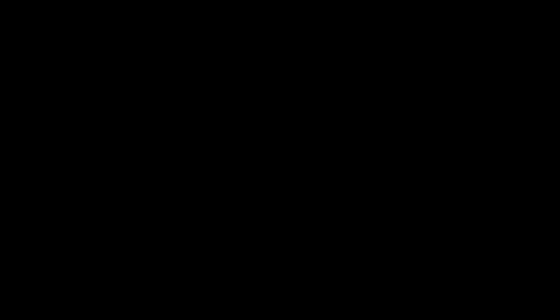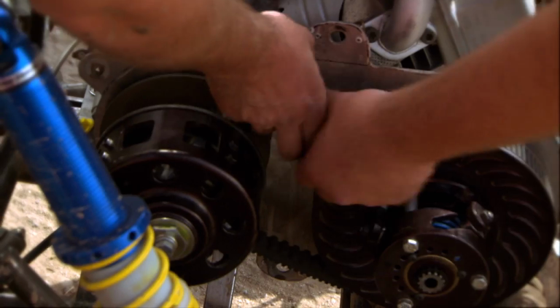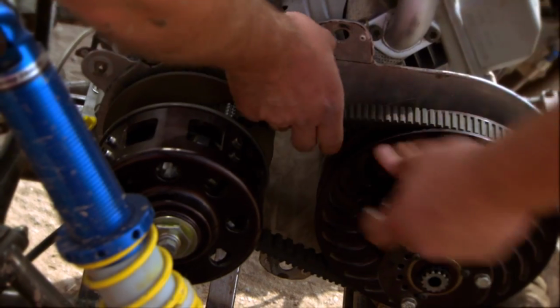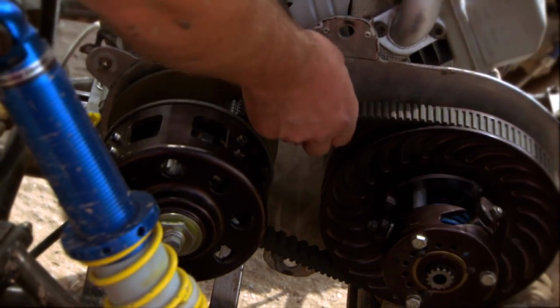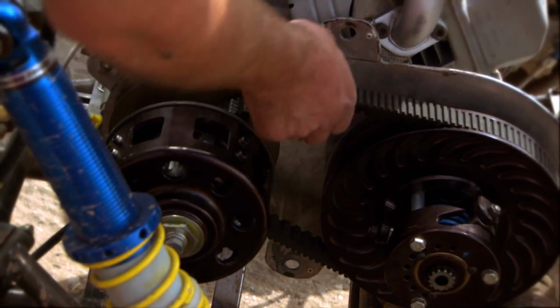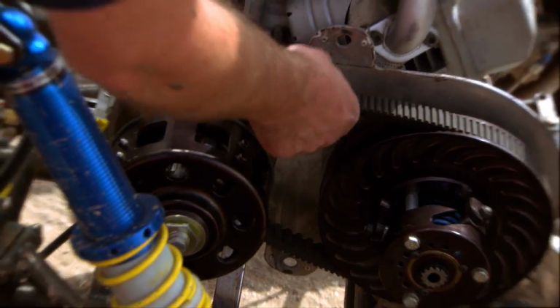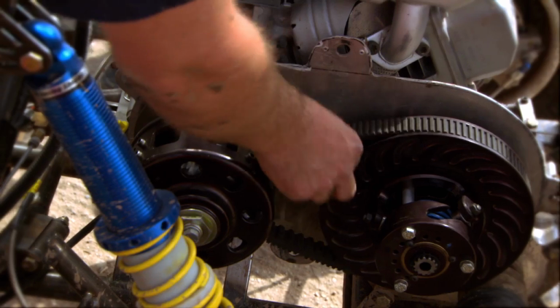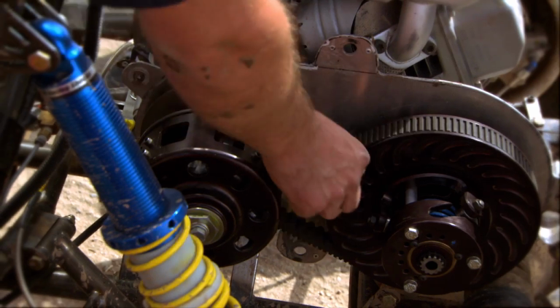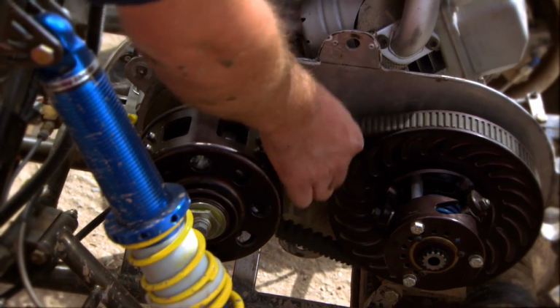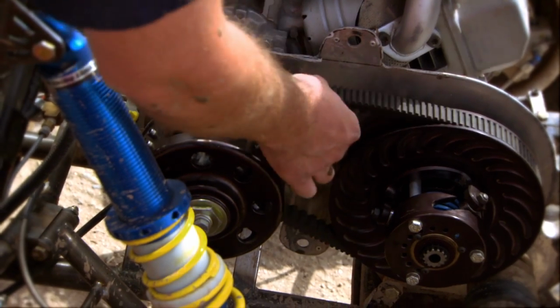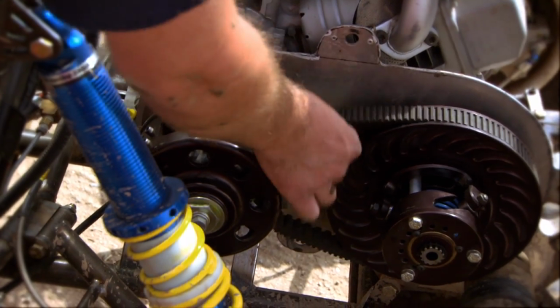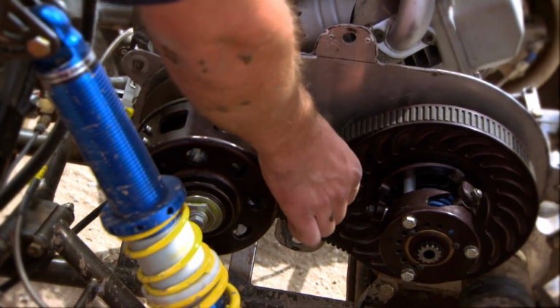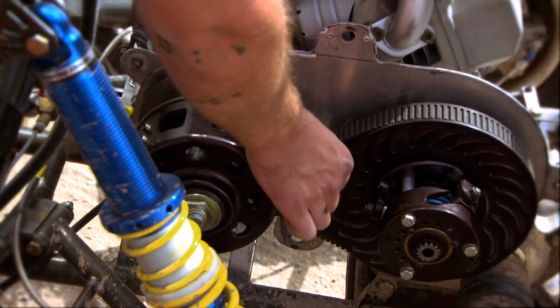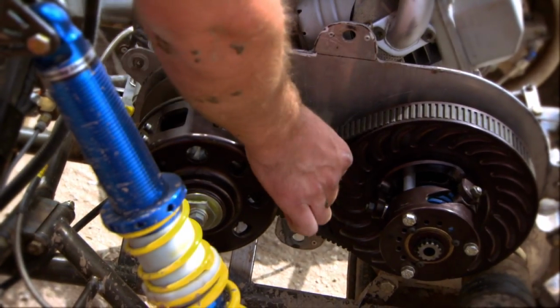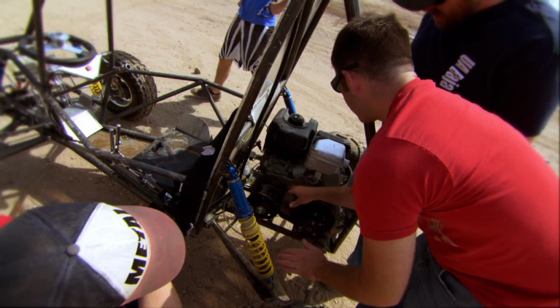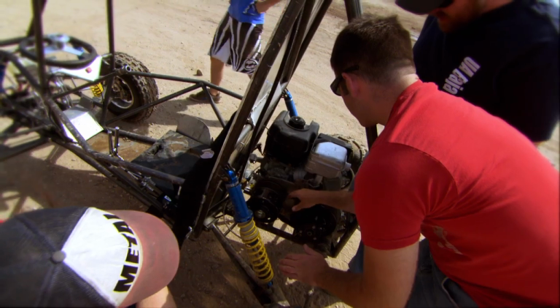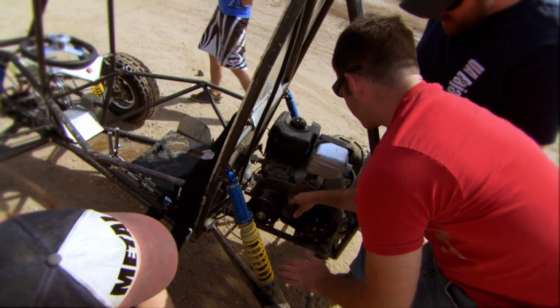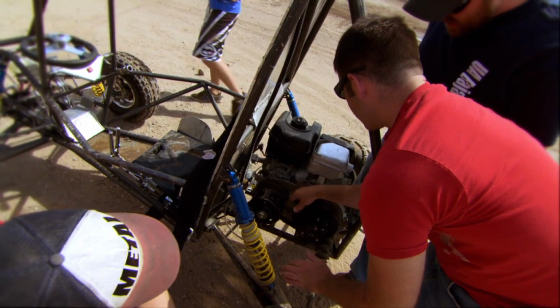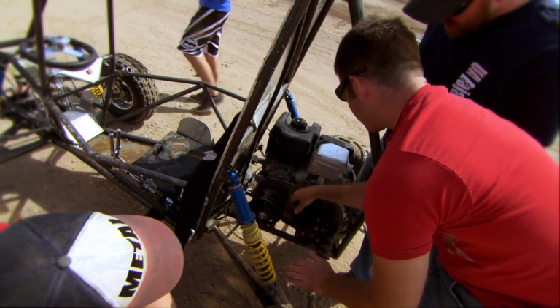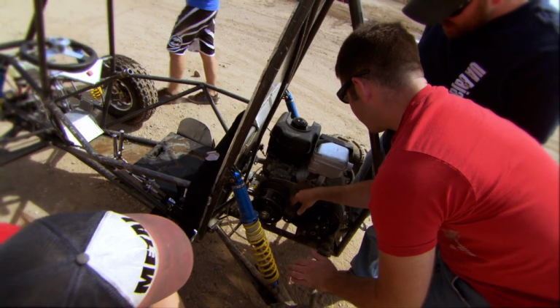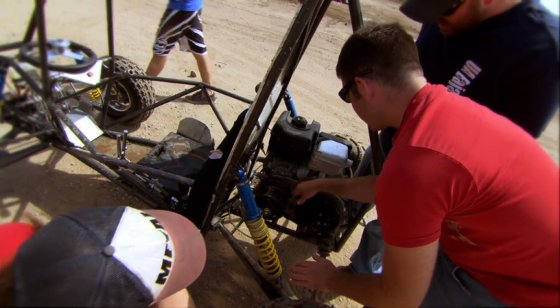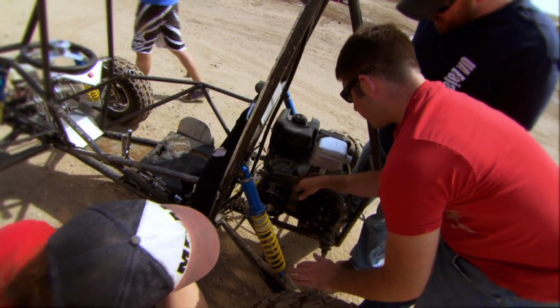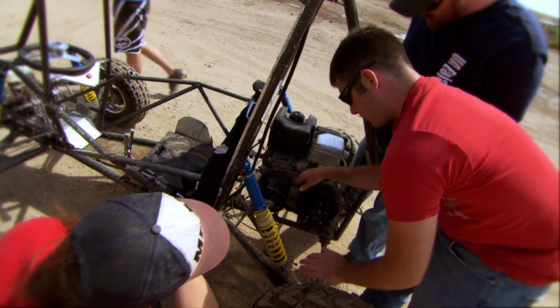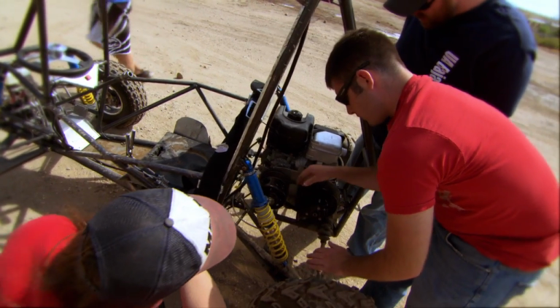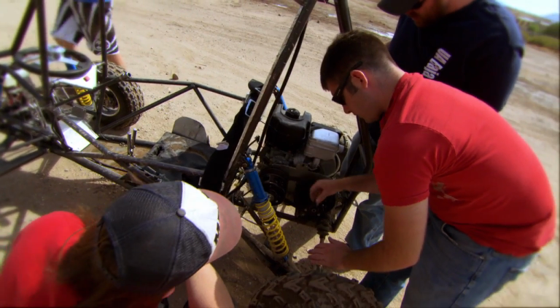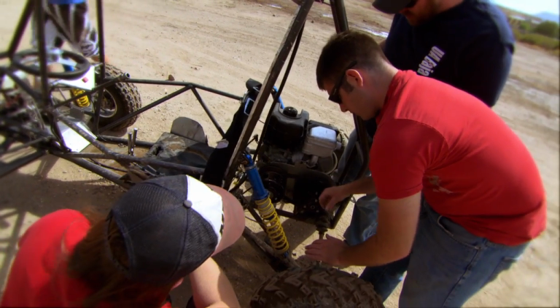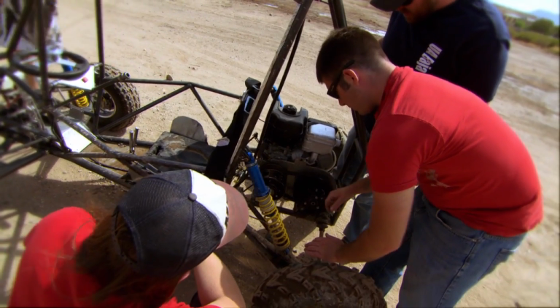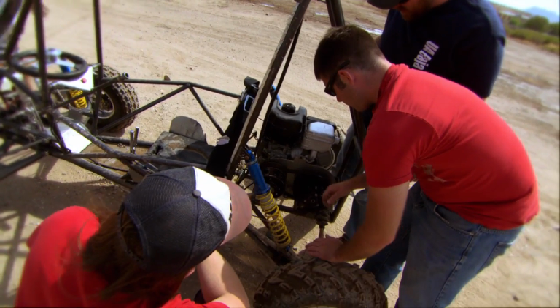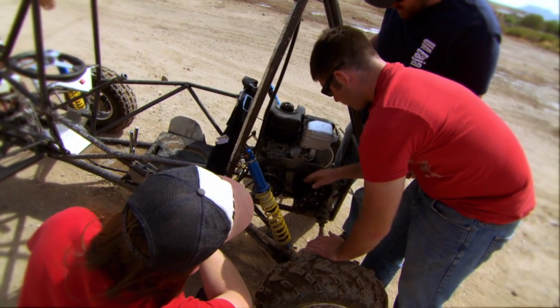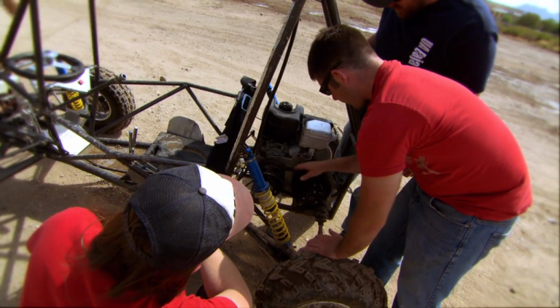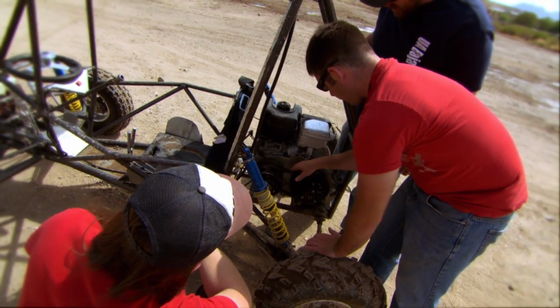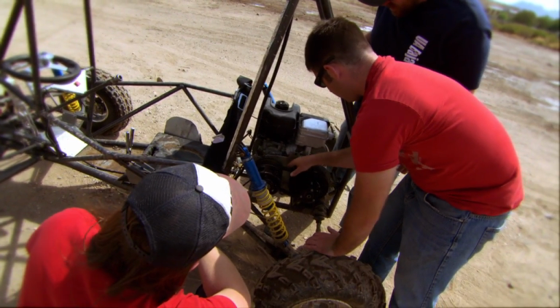Yeah, that's way too loose. That's probably part of our problem. It could be slipping — the belt could be slipping.